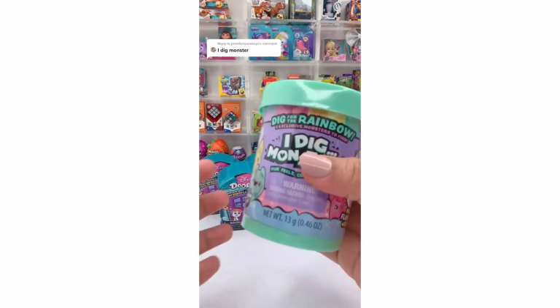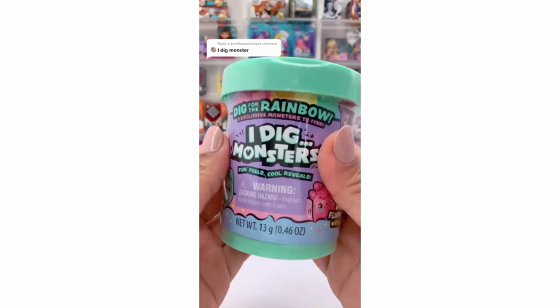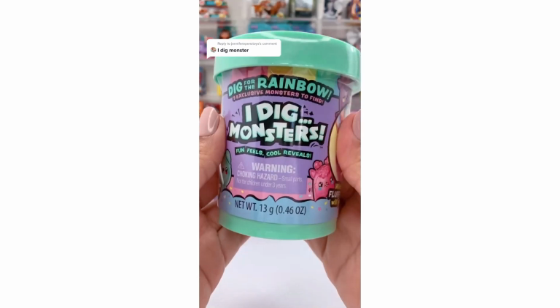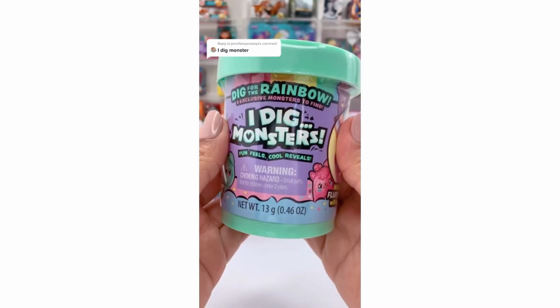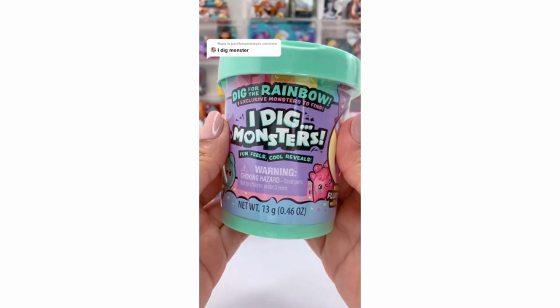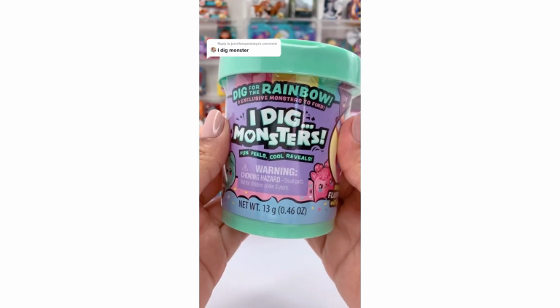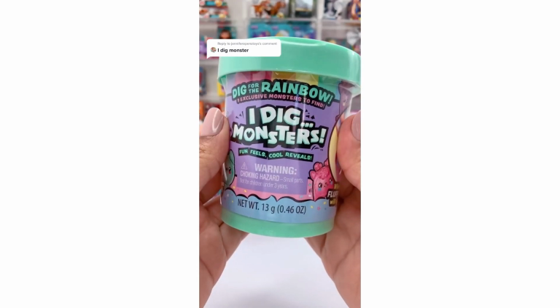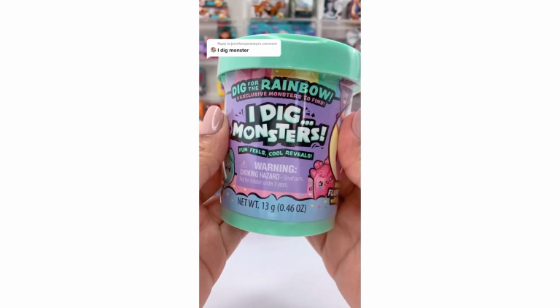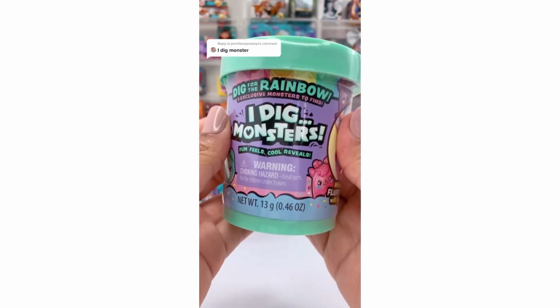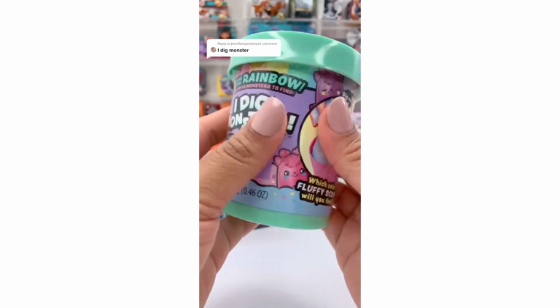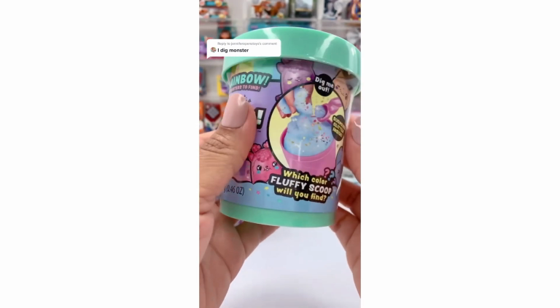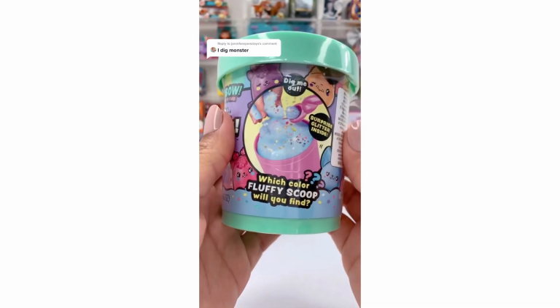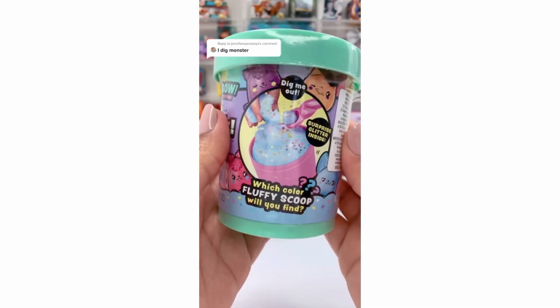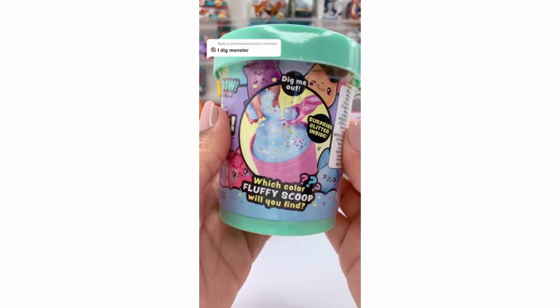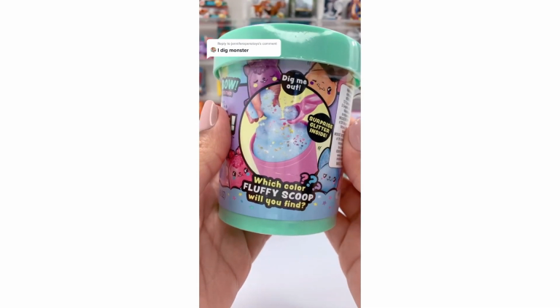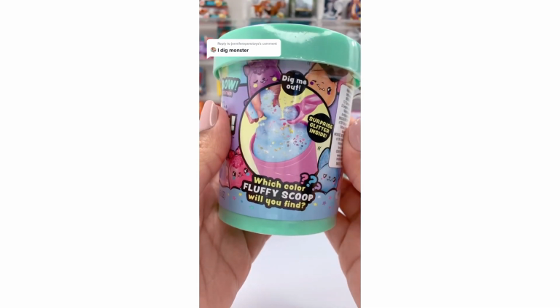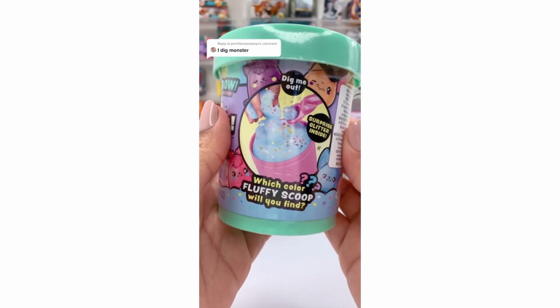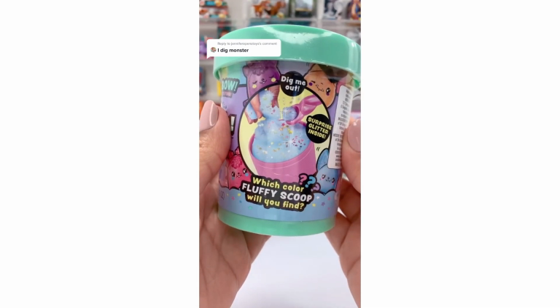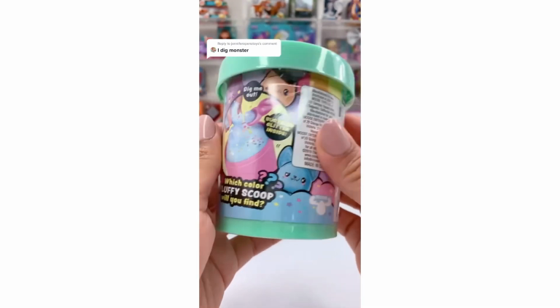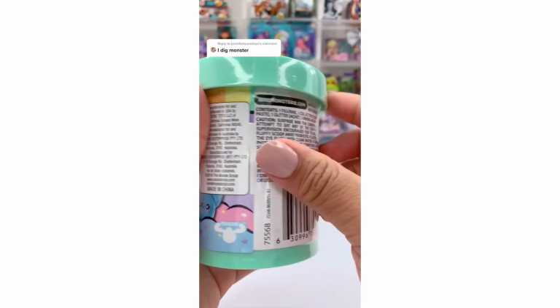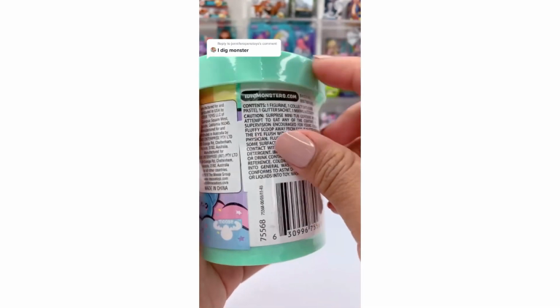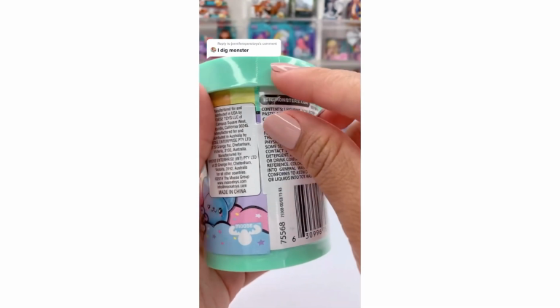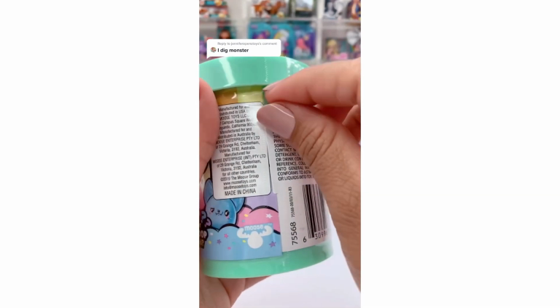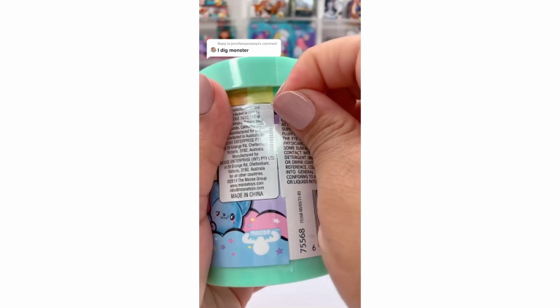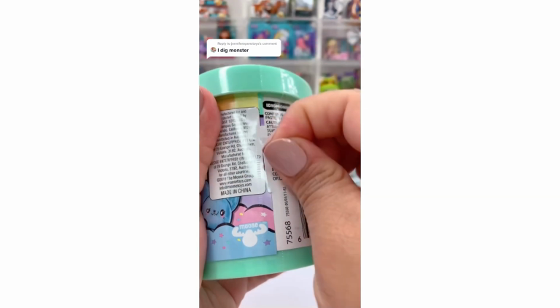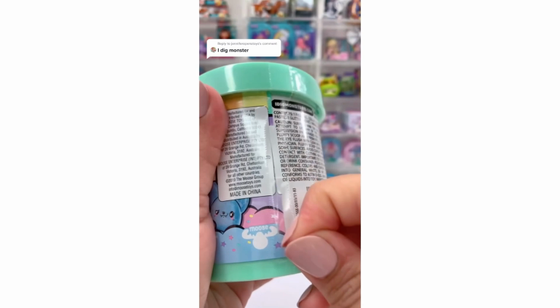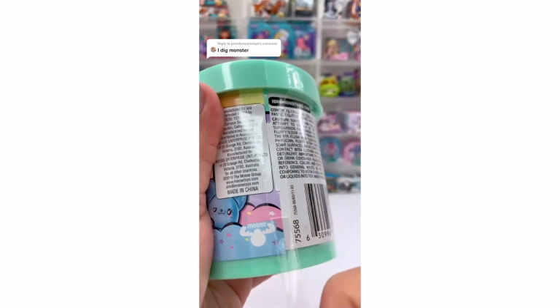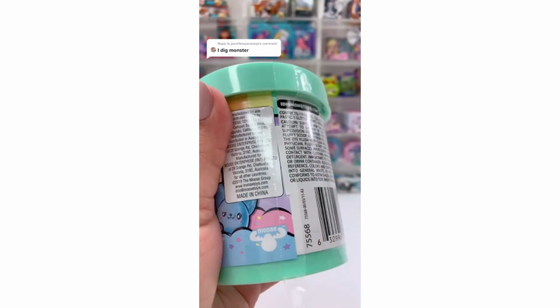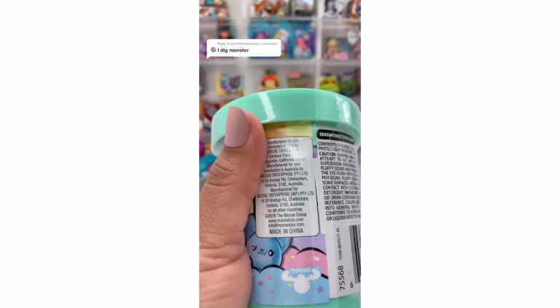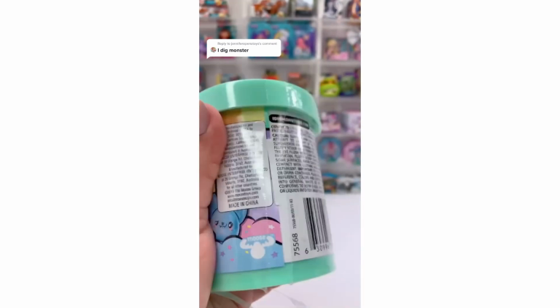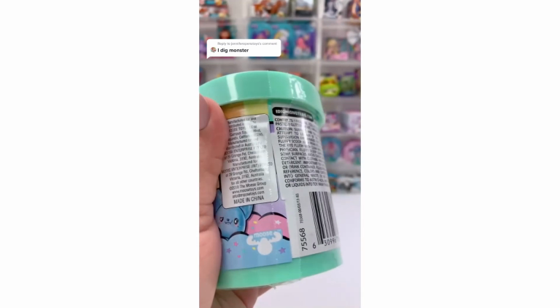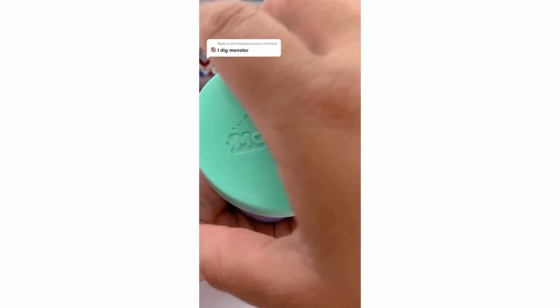Let's open up an I Dig Monsters. I've never opened one of these before, but the fluffy stuff looks so satisfying to play with. I'm so excited!